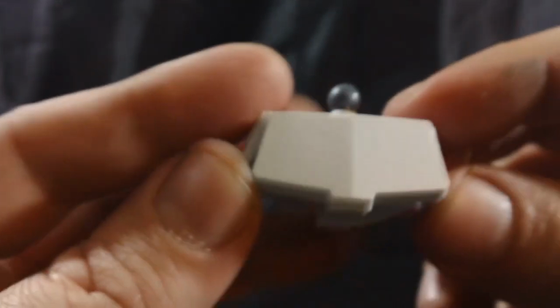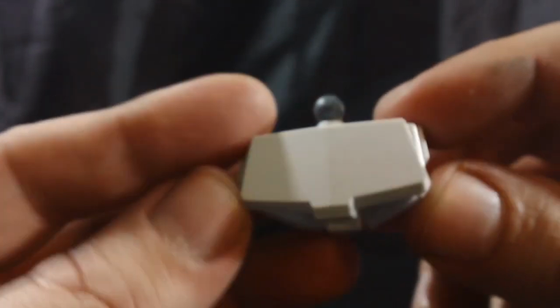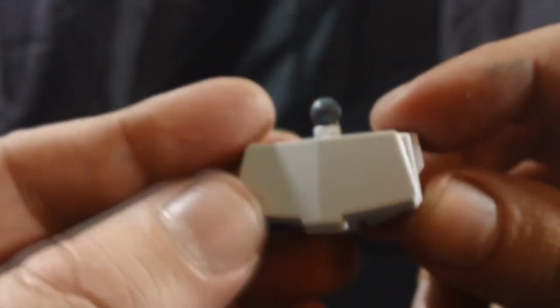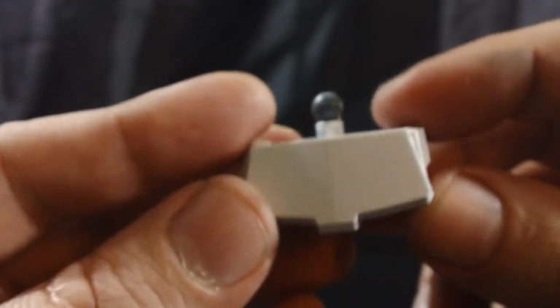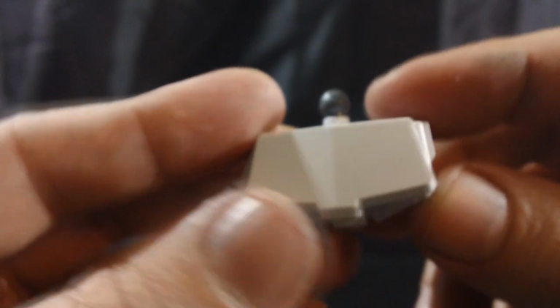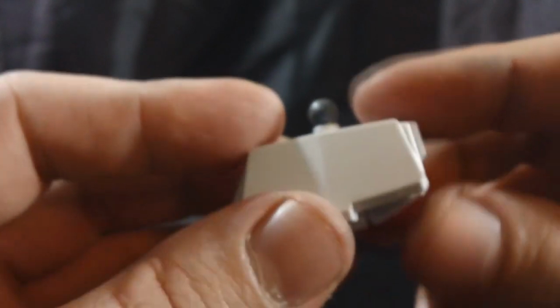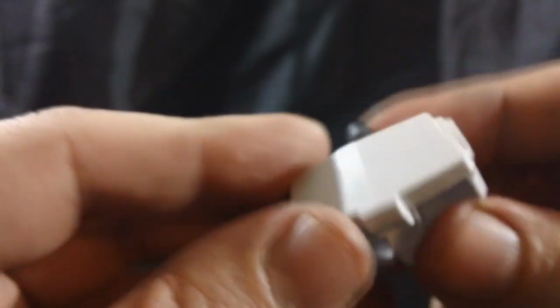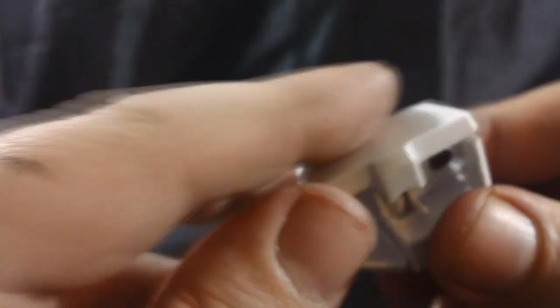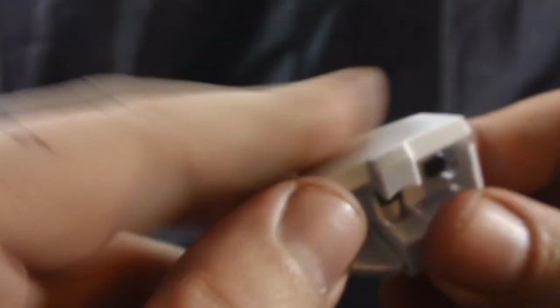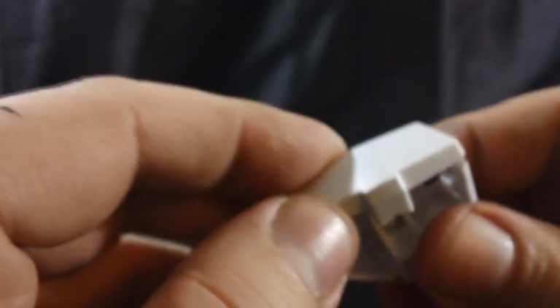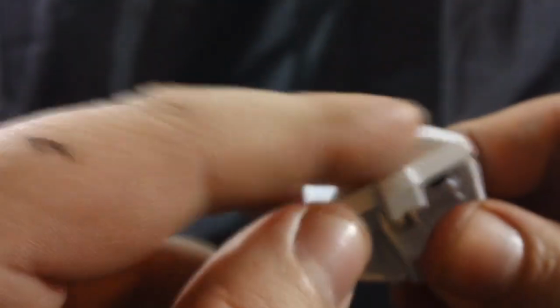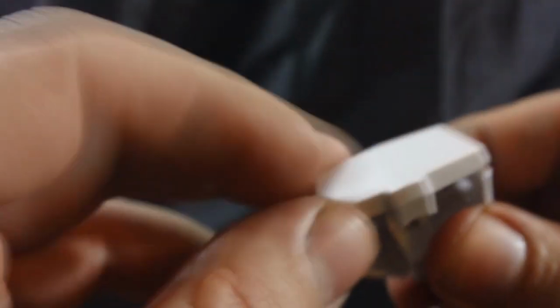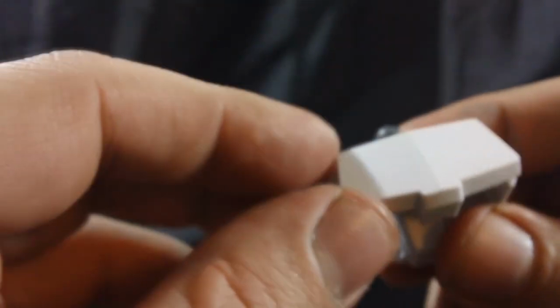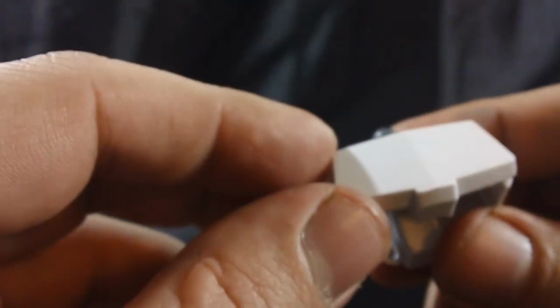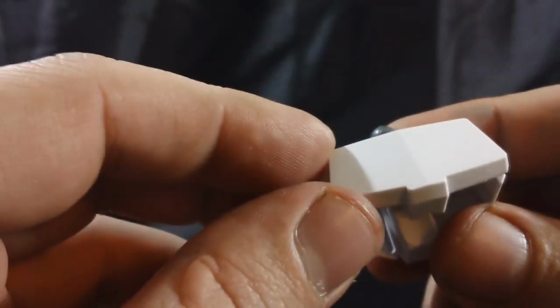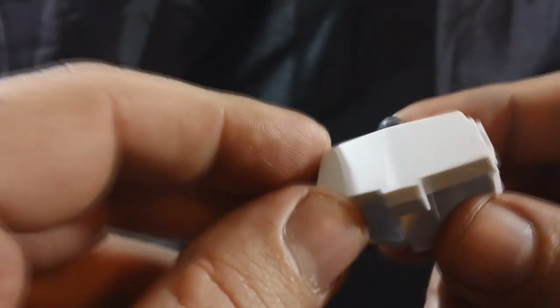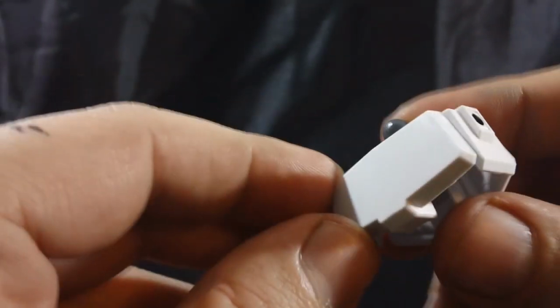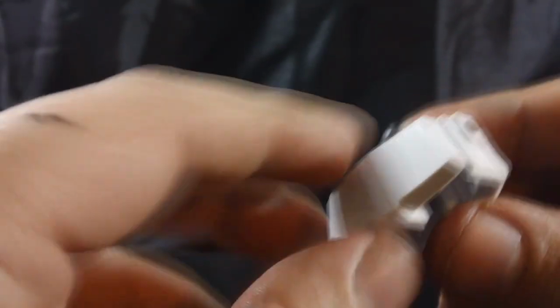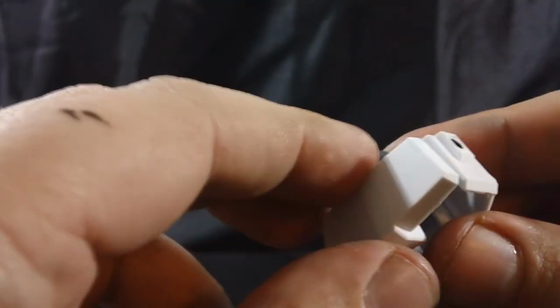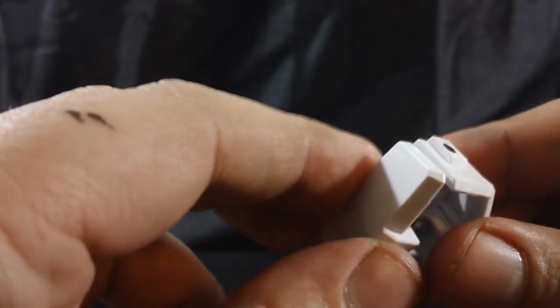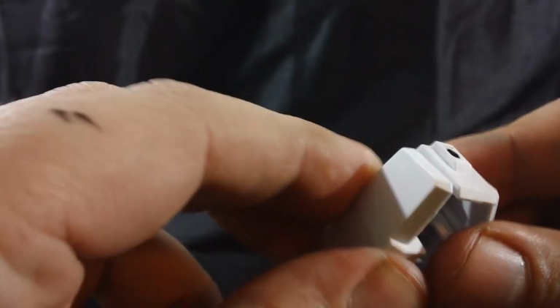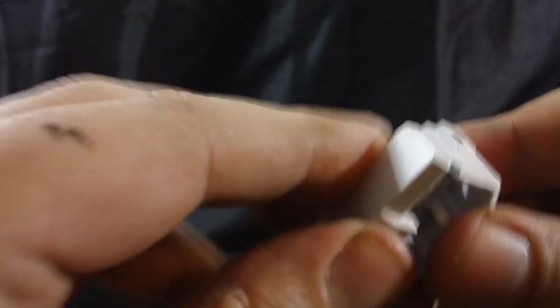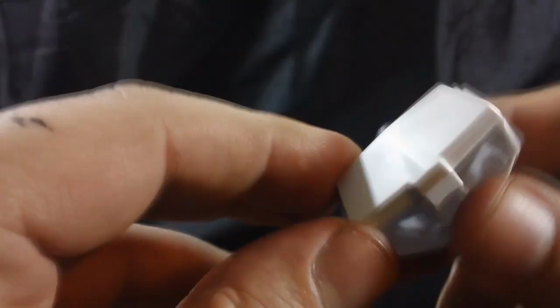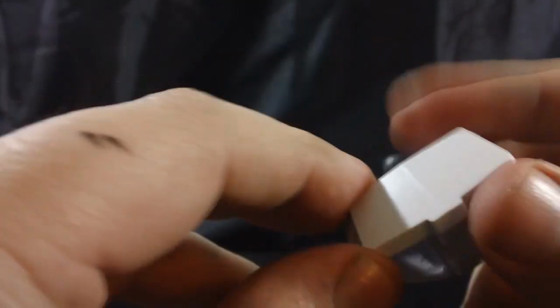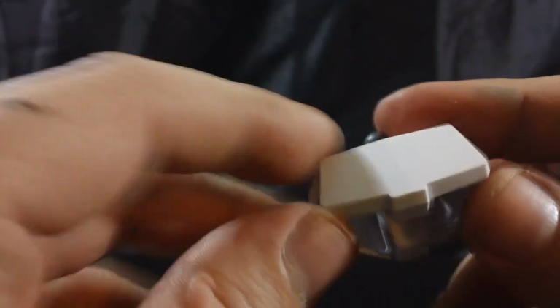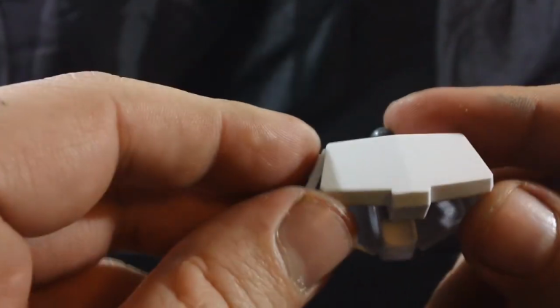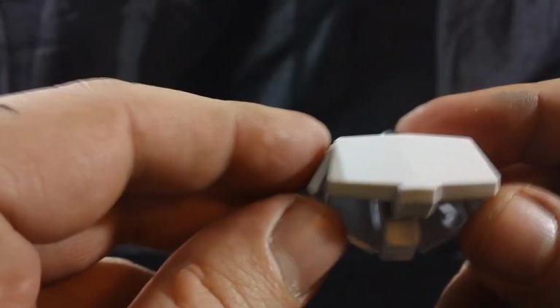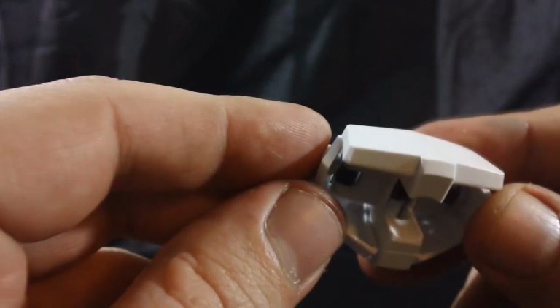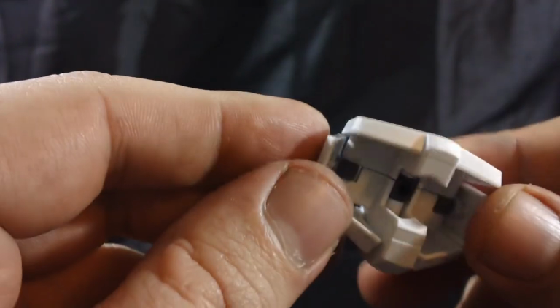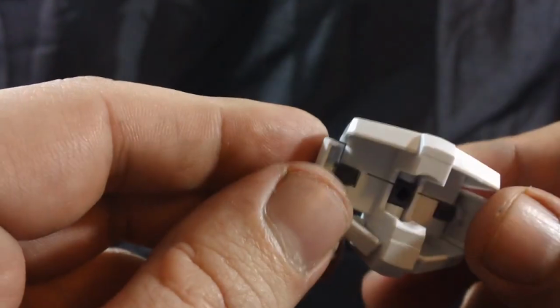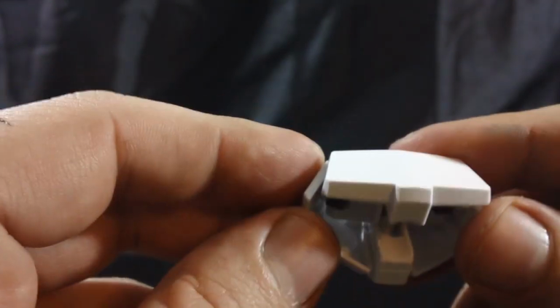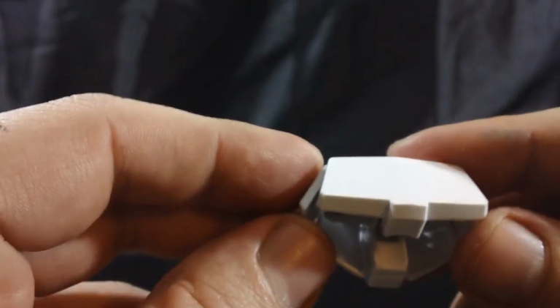And for the back skirt, it's a simple chunk of plastic — nothing moving, no panel lines, nothing fancy.